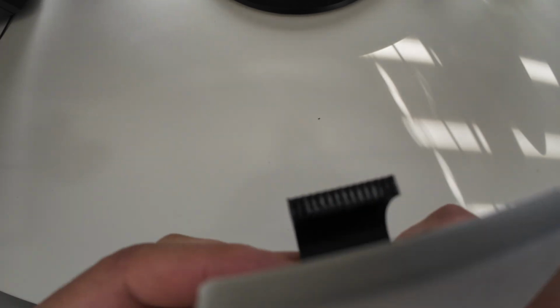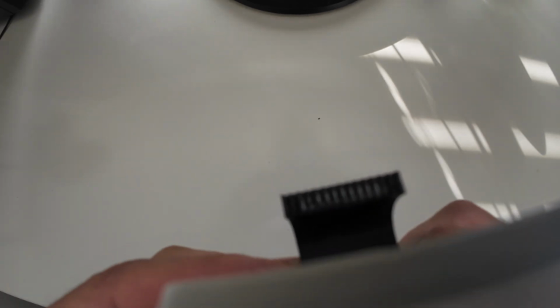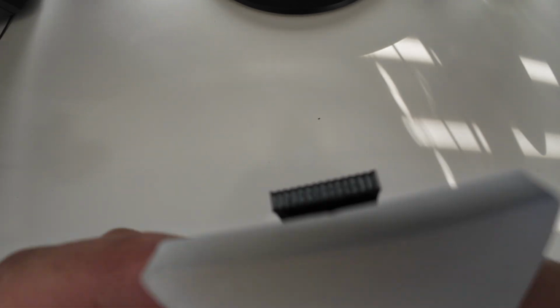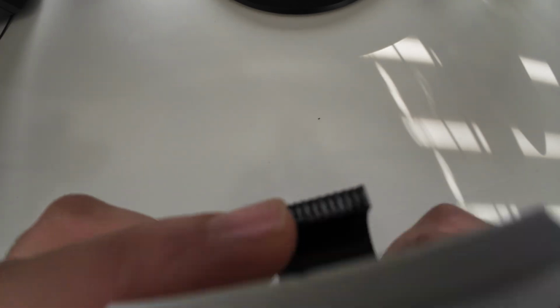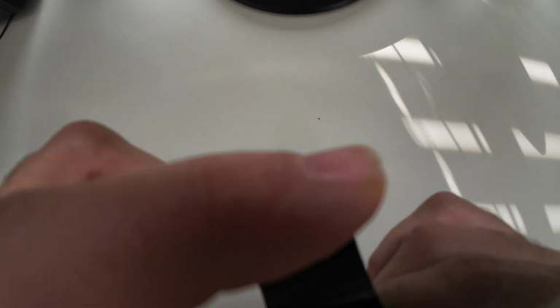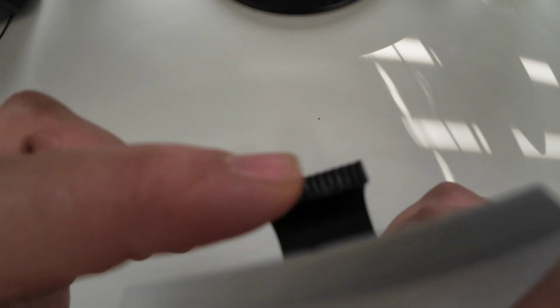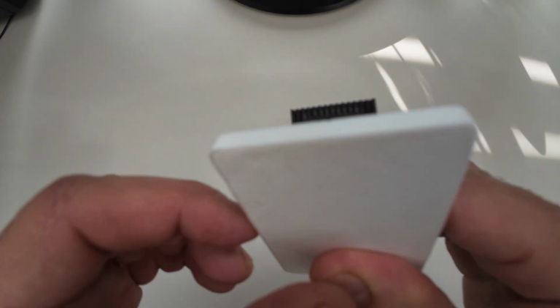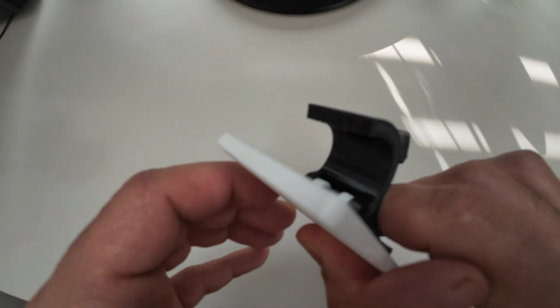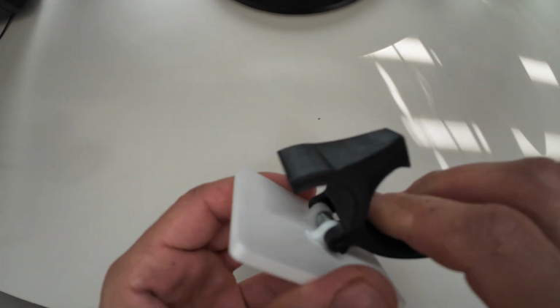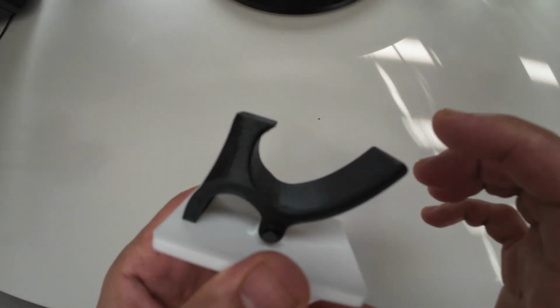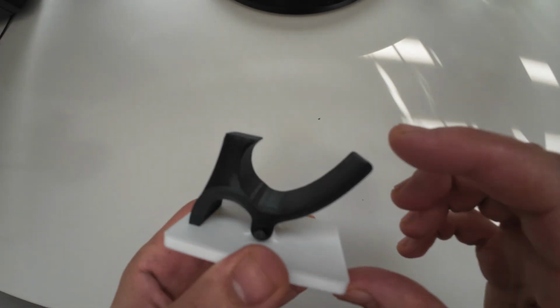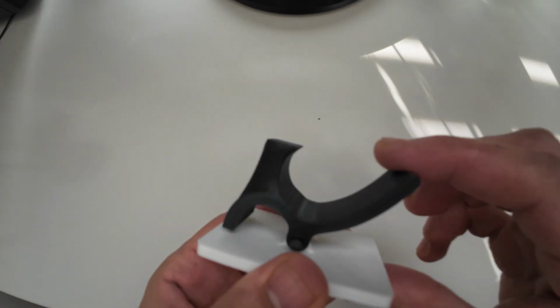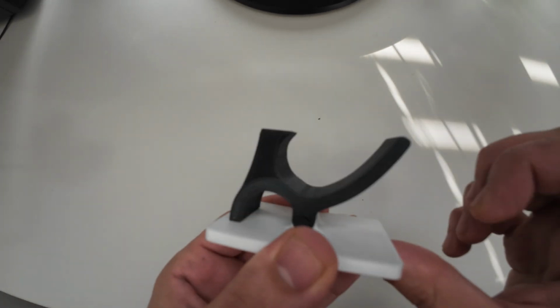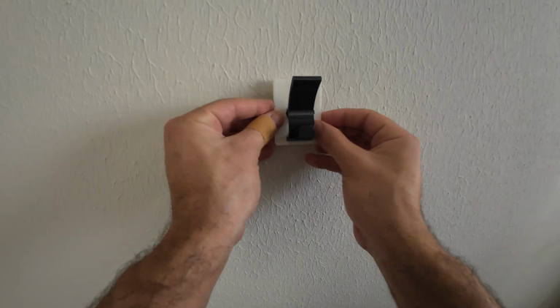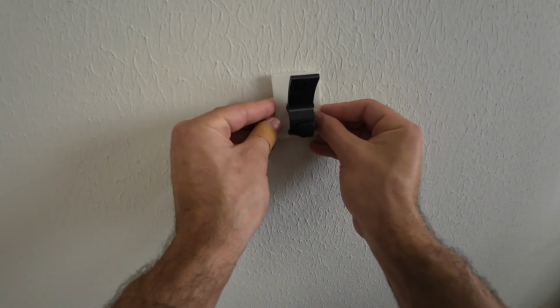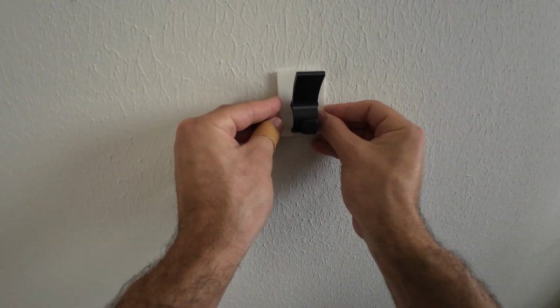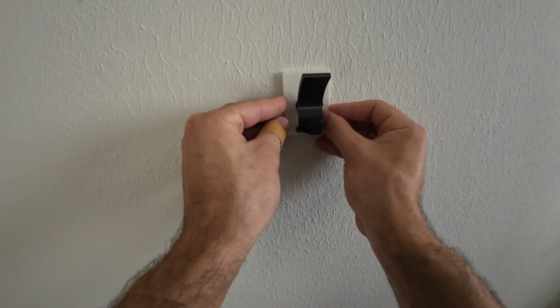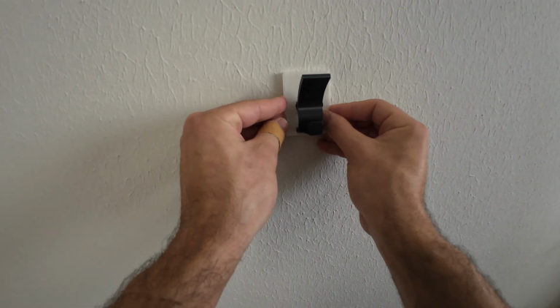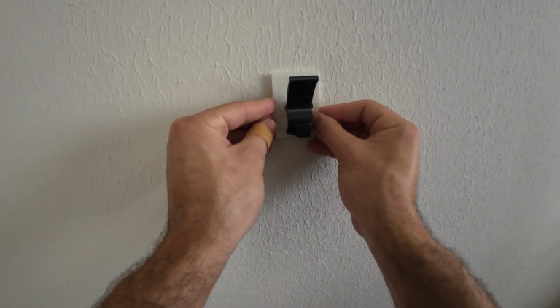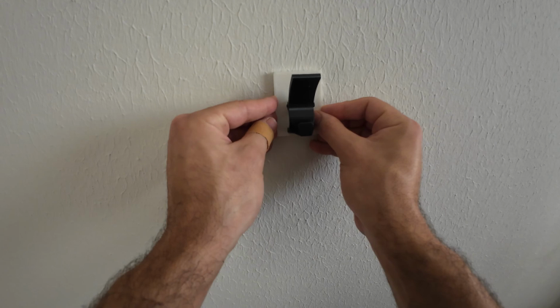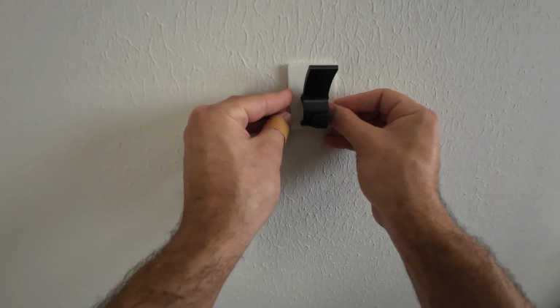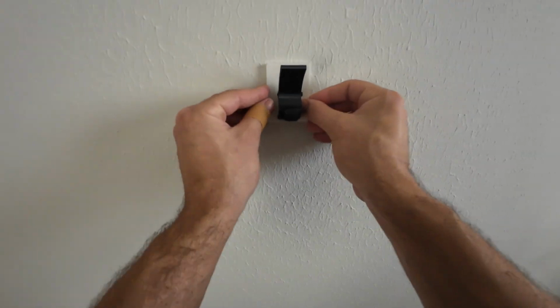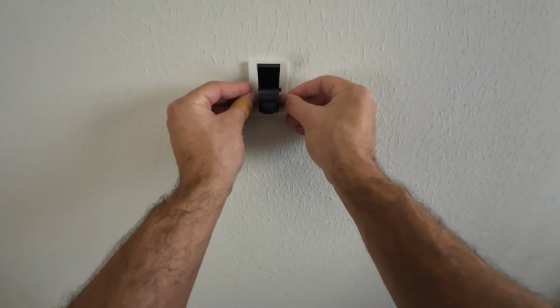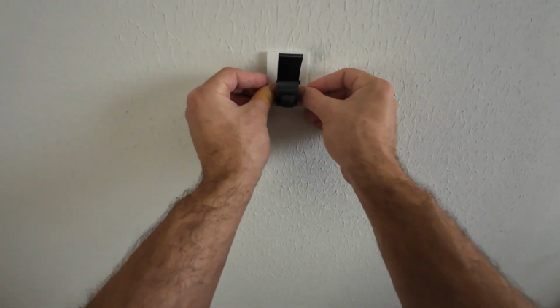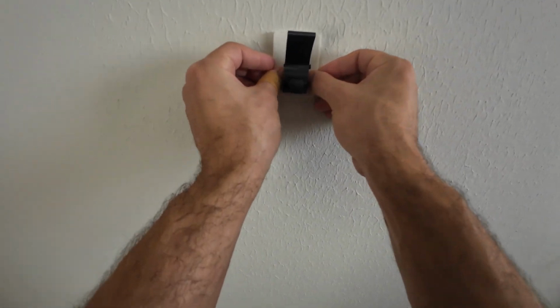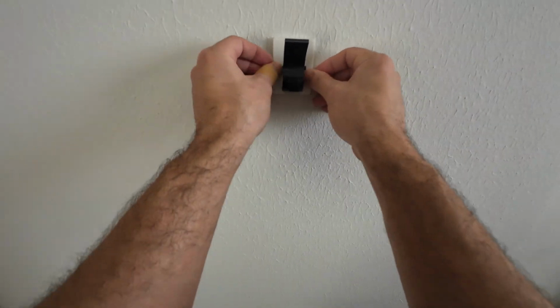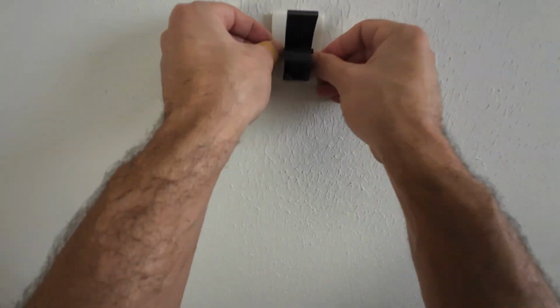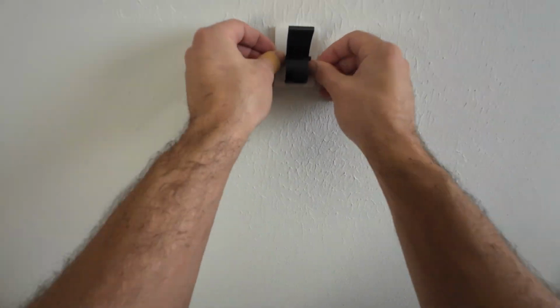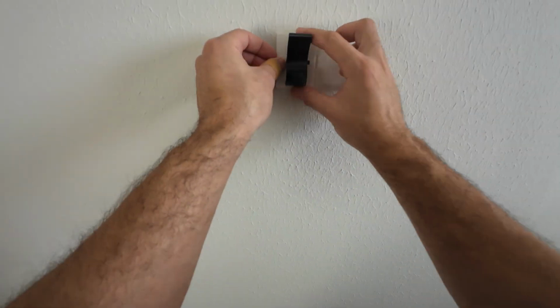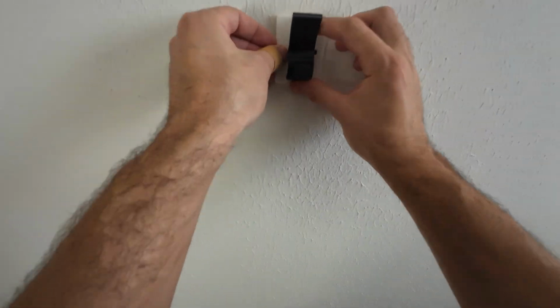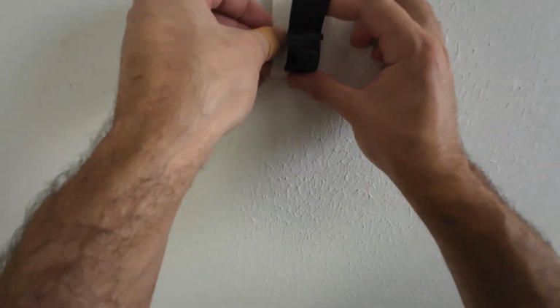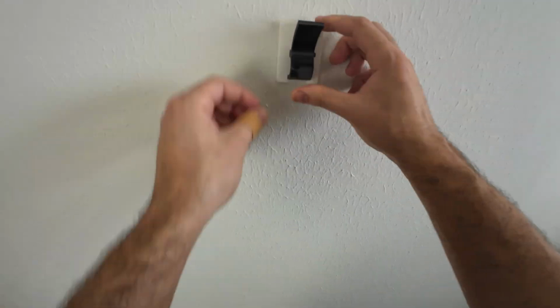It's printed so well. Now we just need to fix the hook on the wall. I use double-sided tape to stick it on.